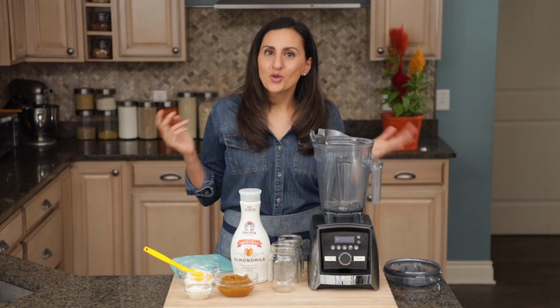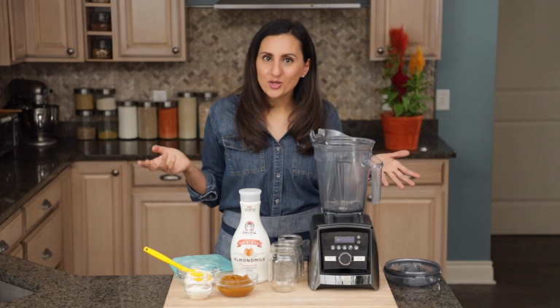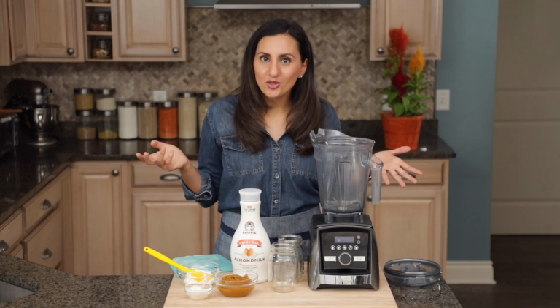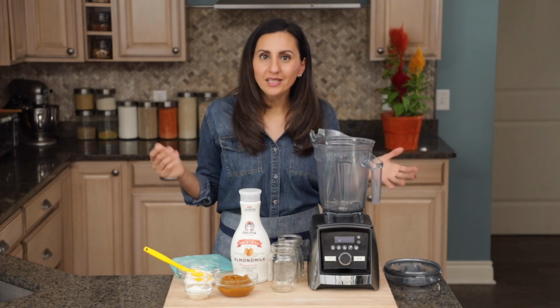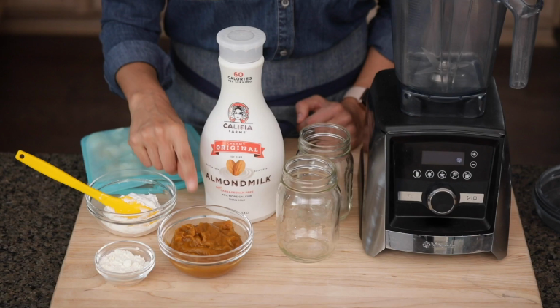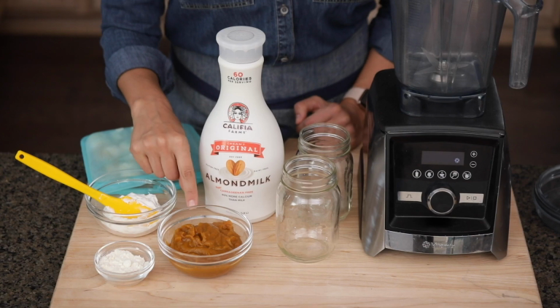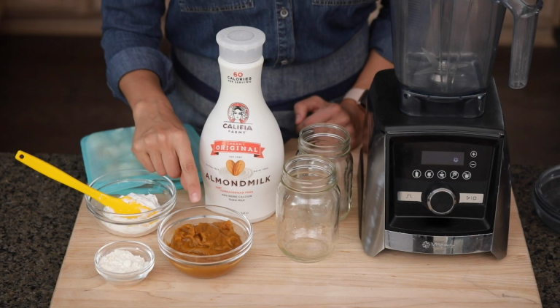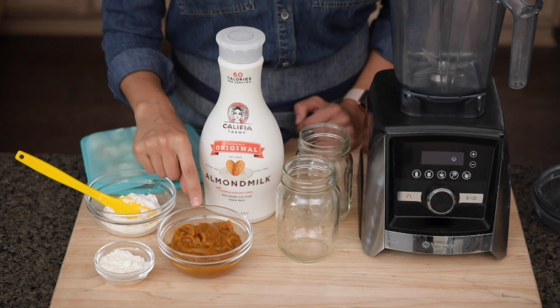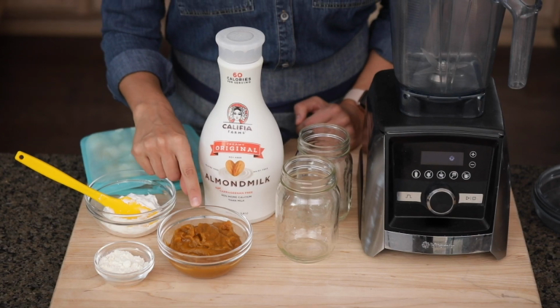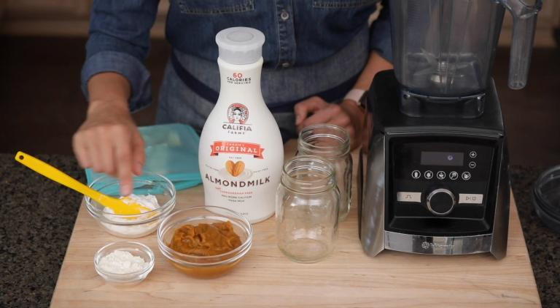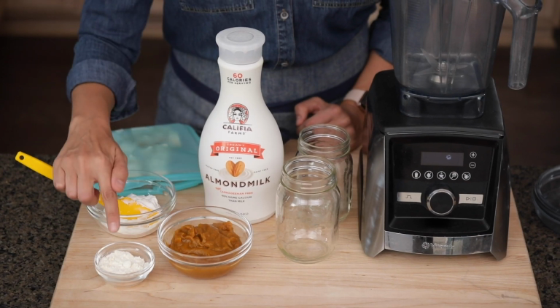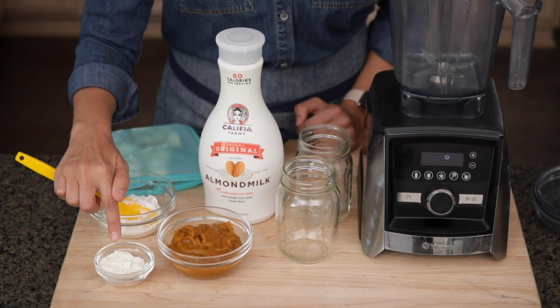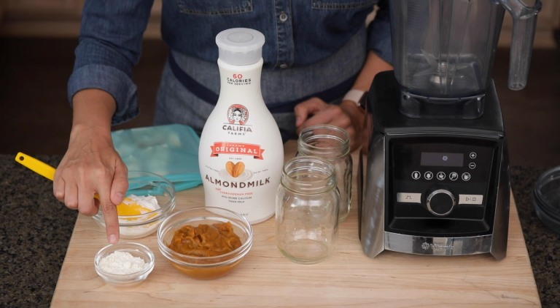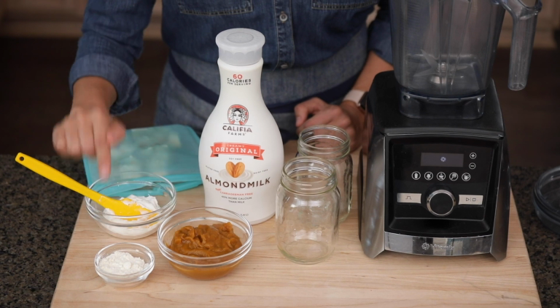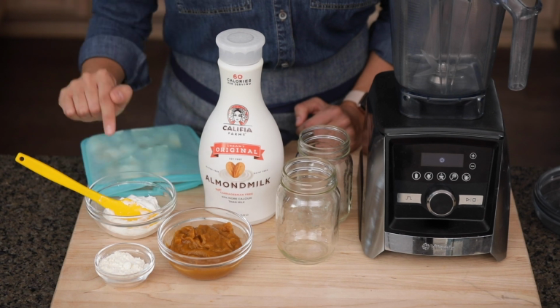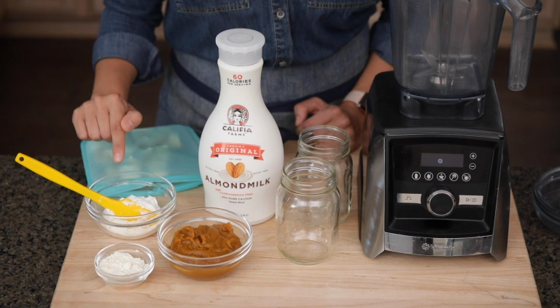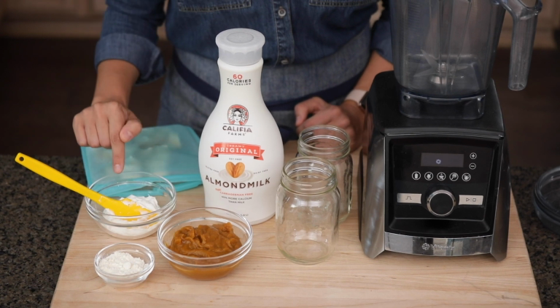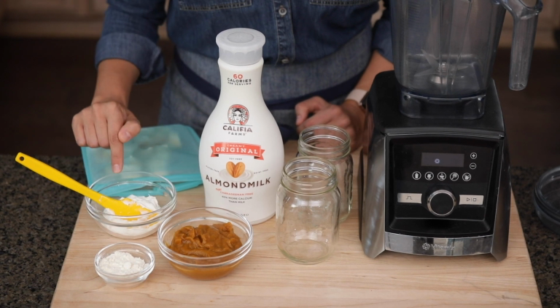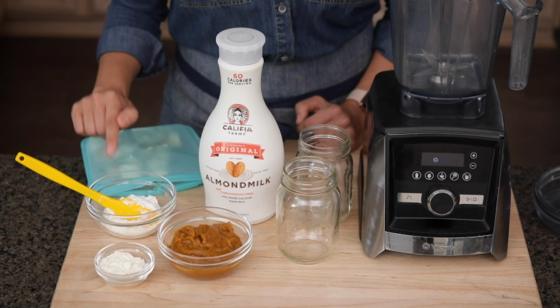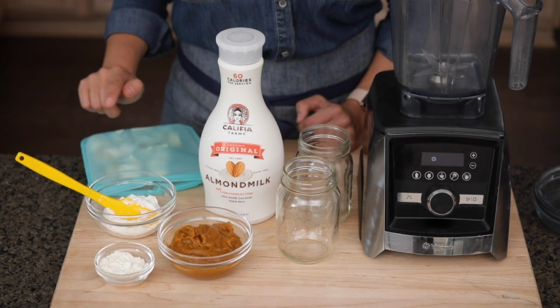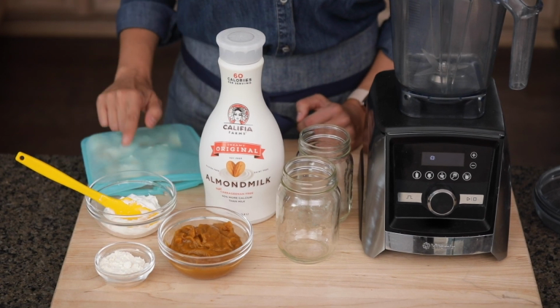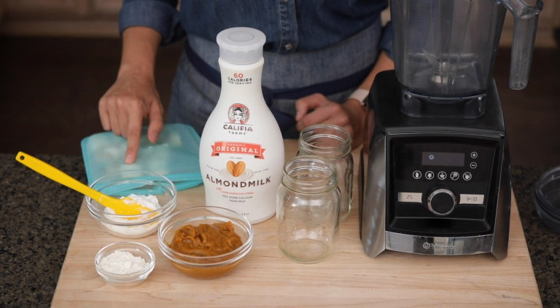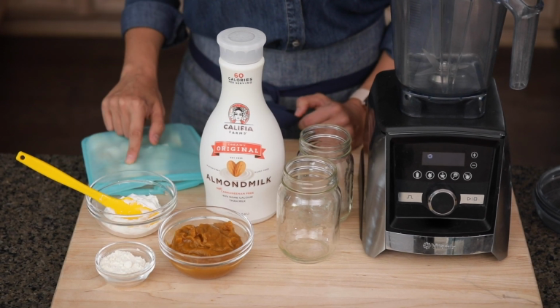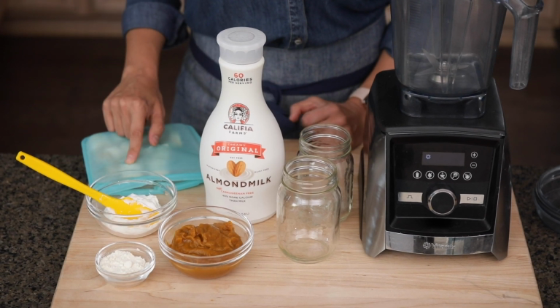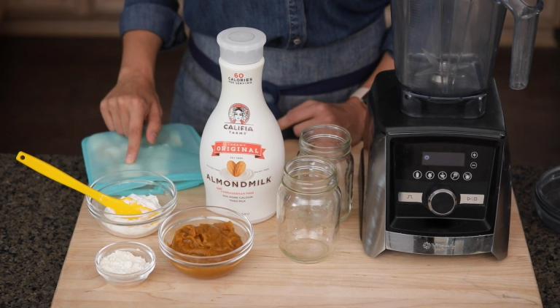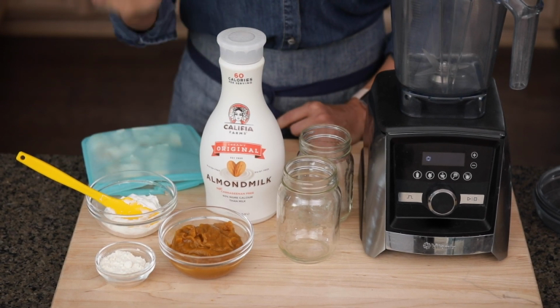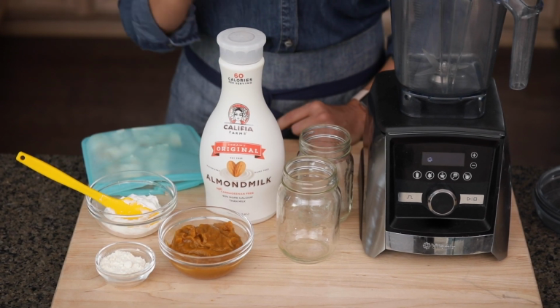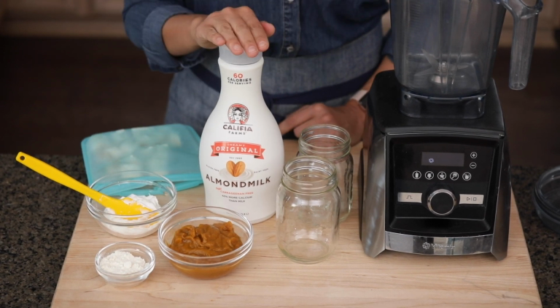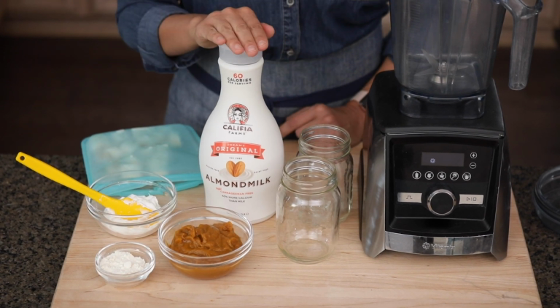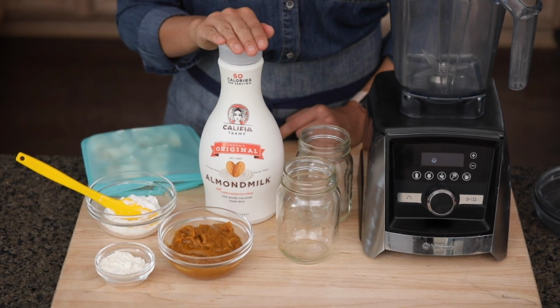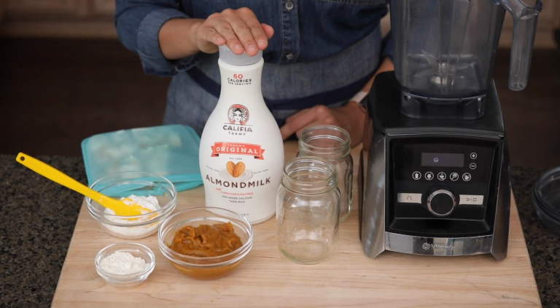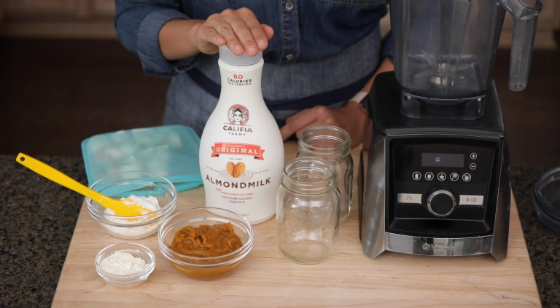Here's what you'll need: pumpkin pie mix, whey protein, Greek yogurt, frozen bananas, and almond milk.